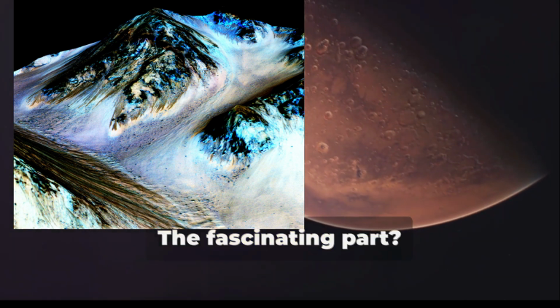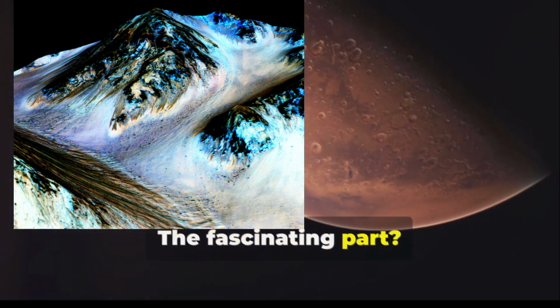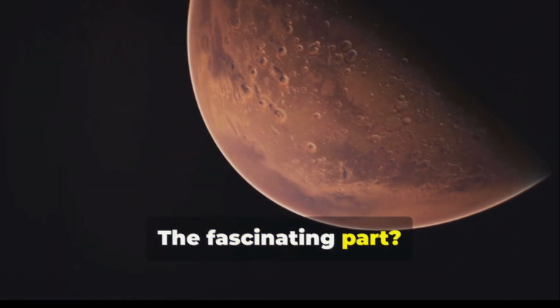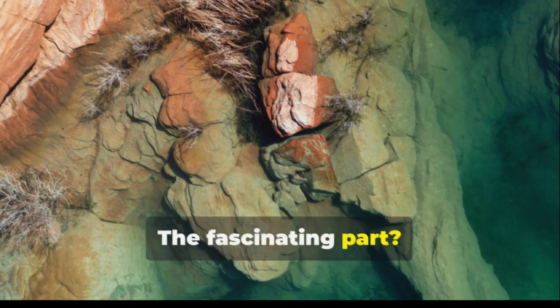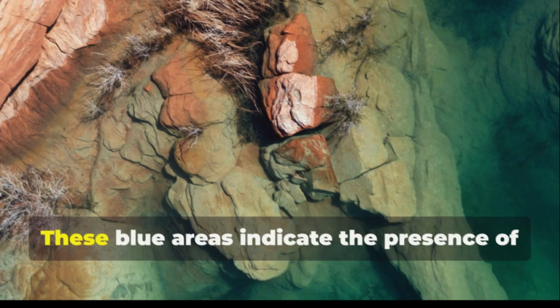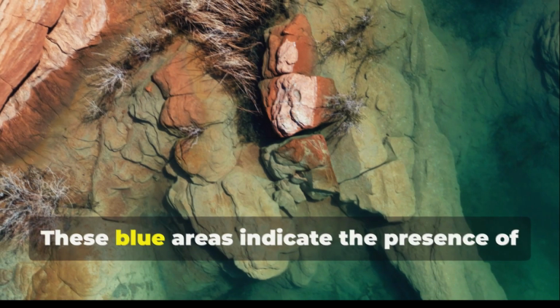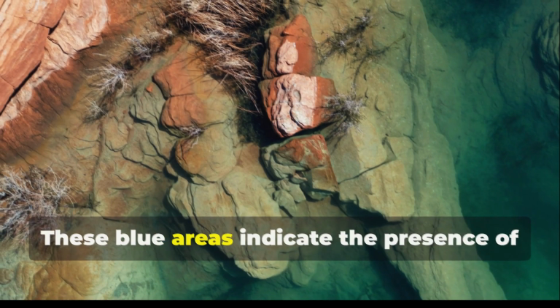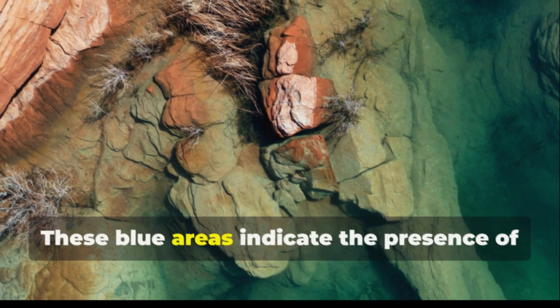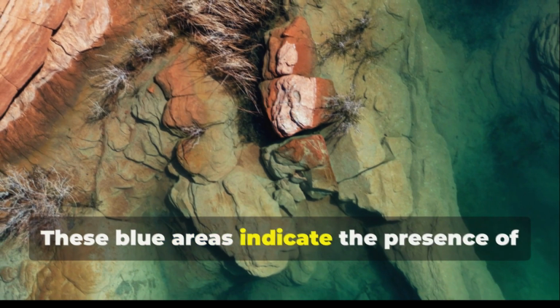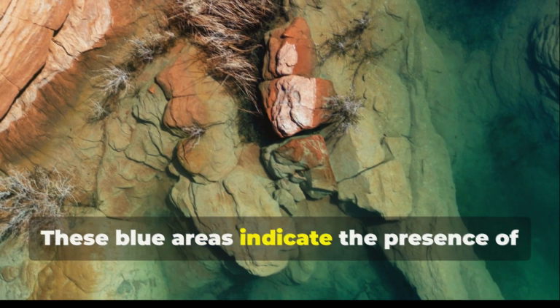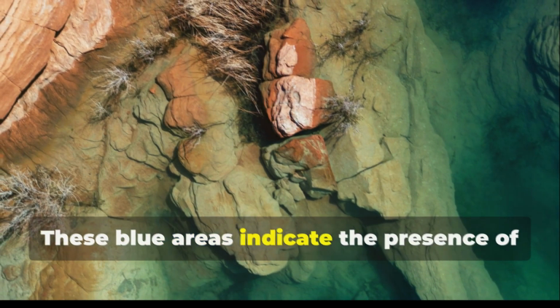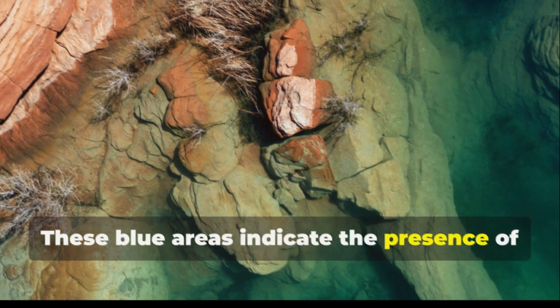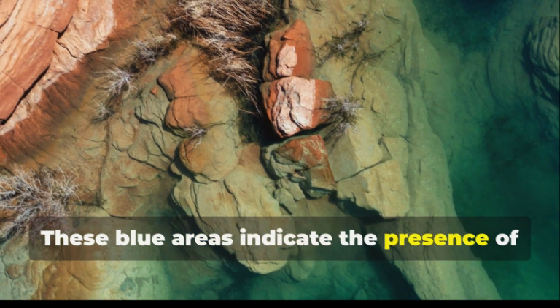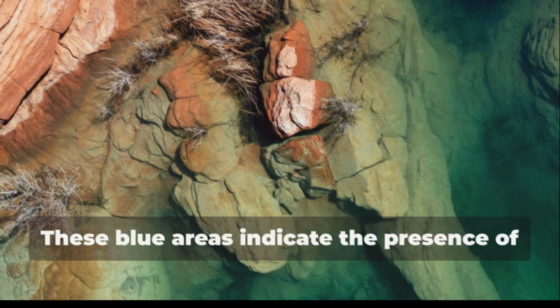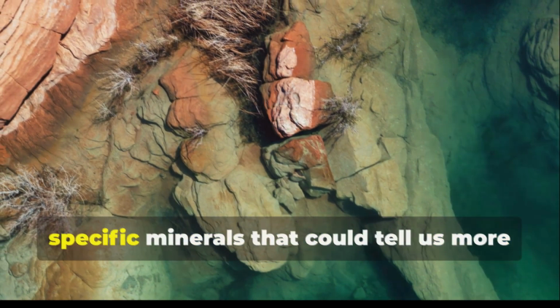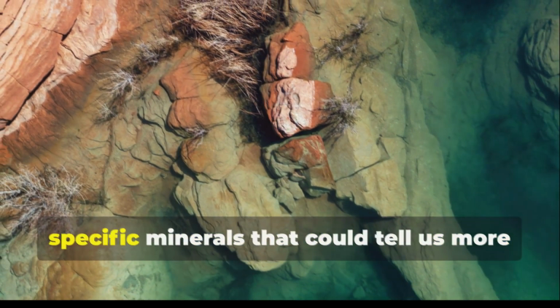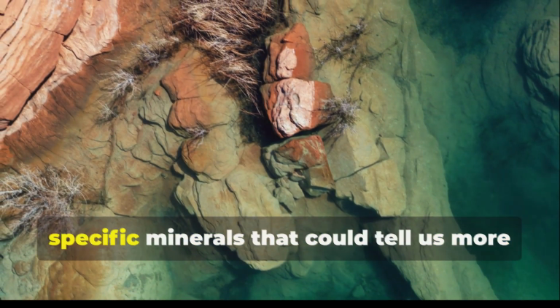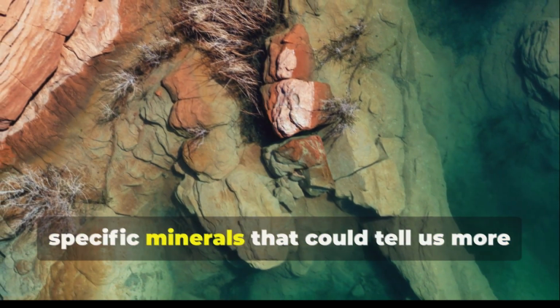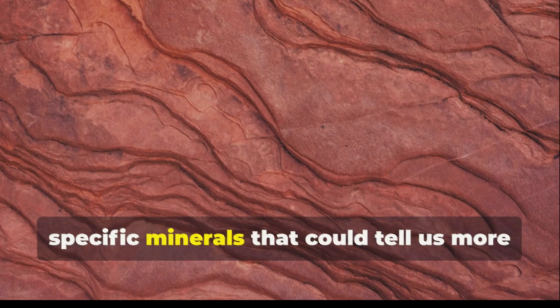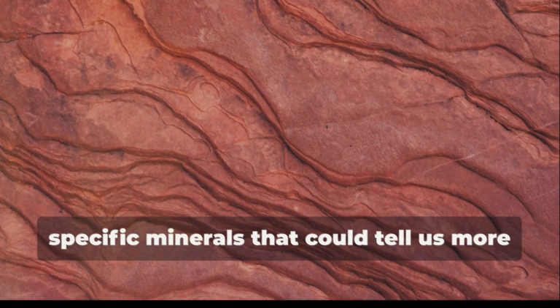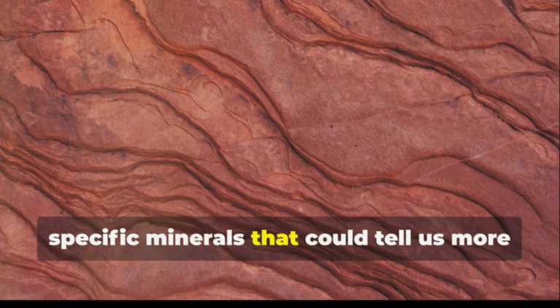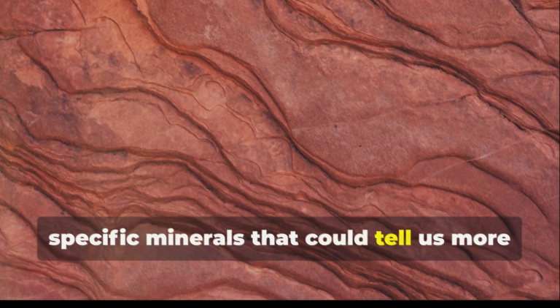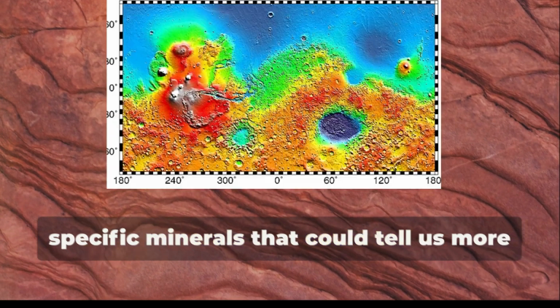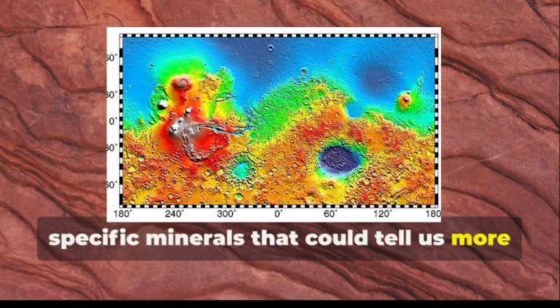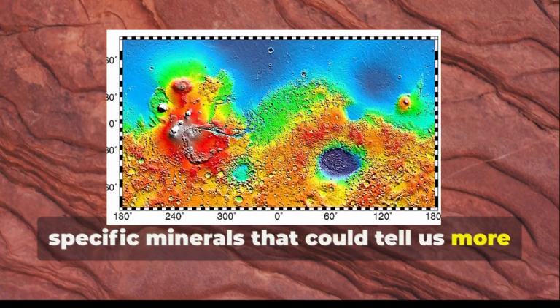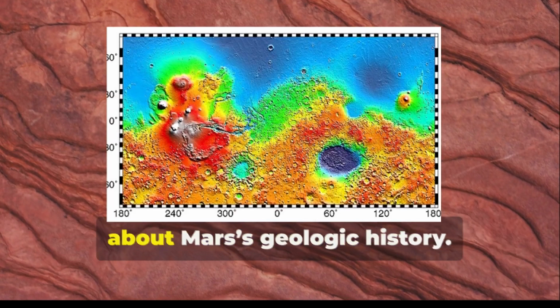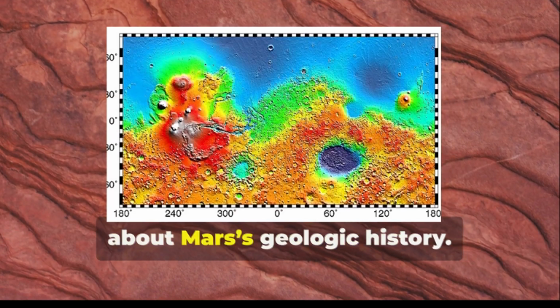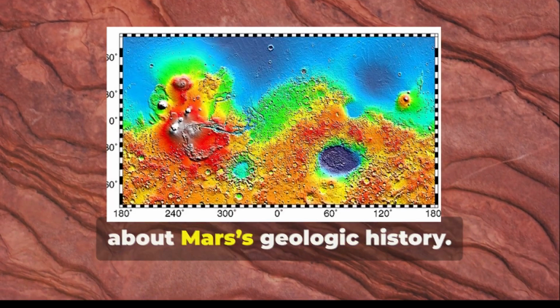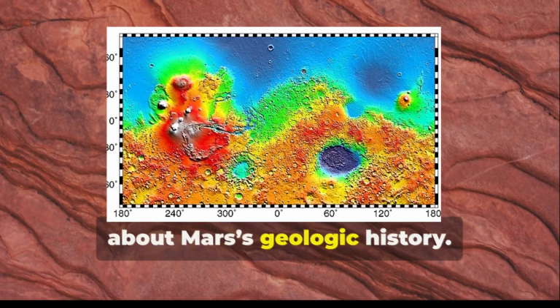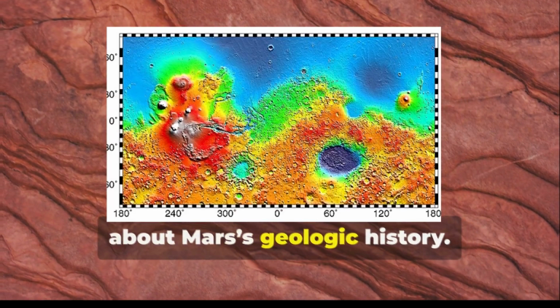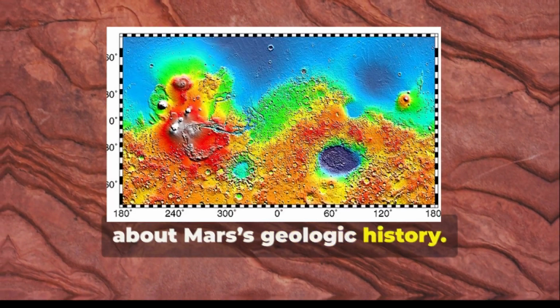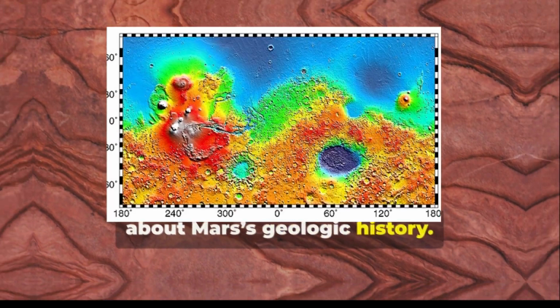These patches of blue are particularly visible in images enhanced to show different mineral deposits and water-related features. The fascinating part? These blue areas indicate the presence of specific minerals that could tell us more about Mars' geologic history.